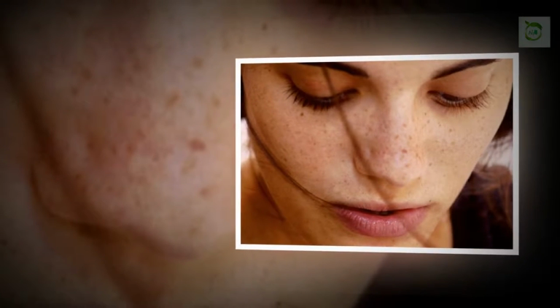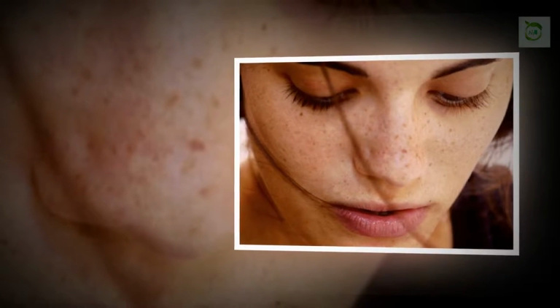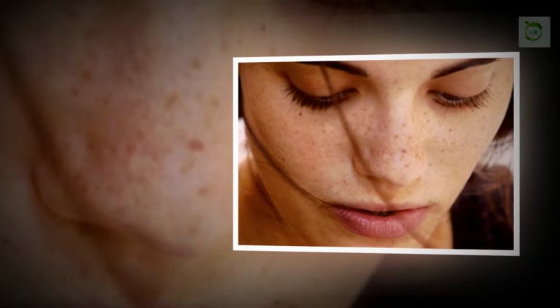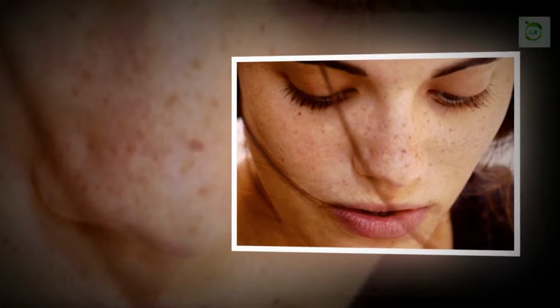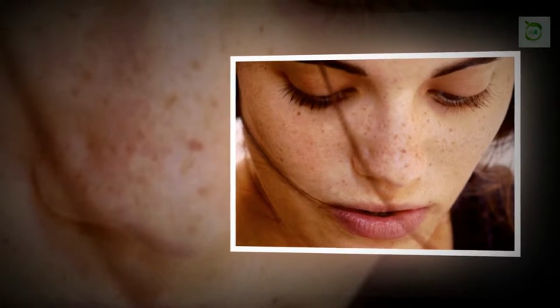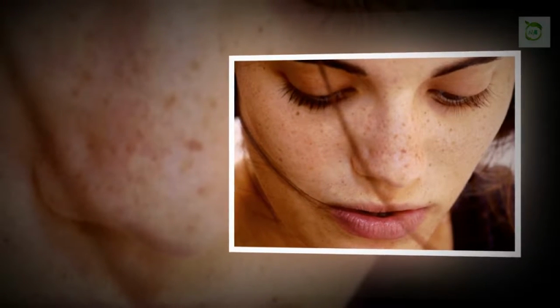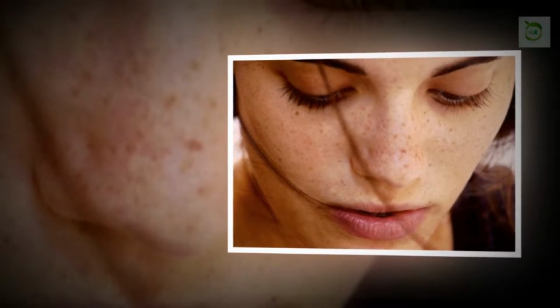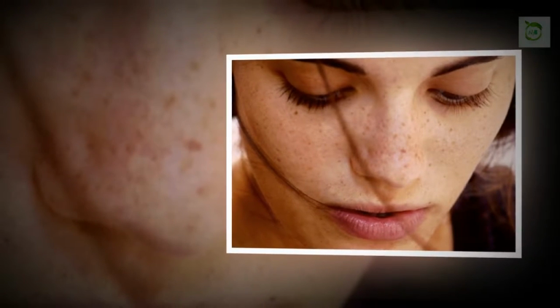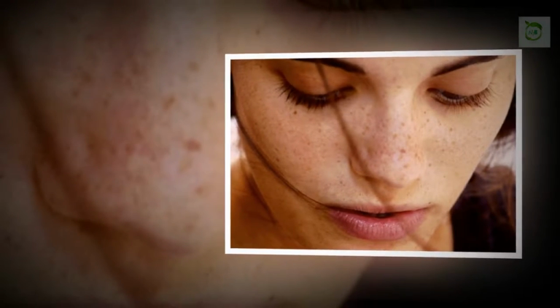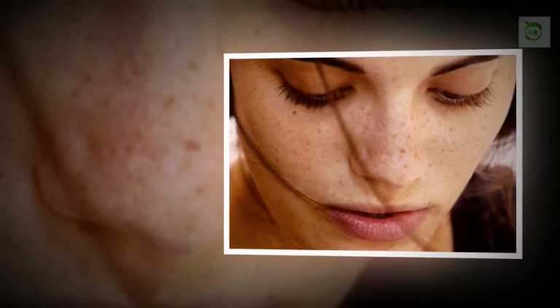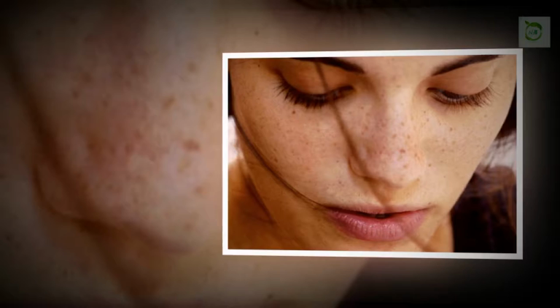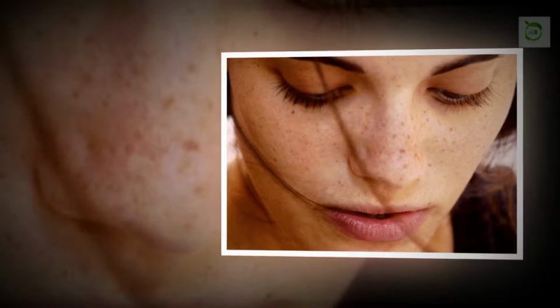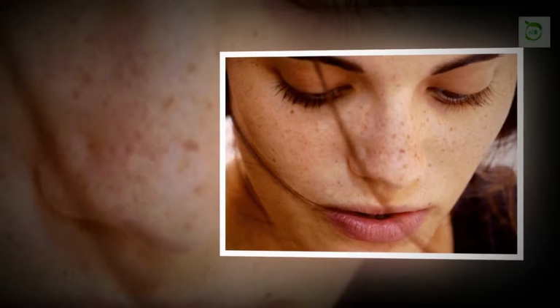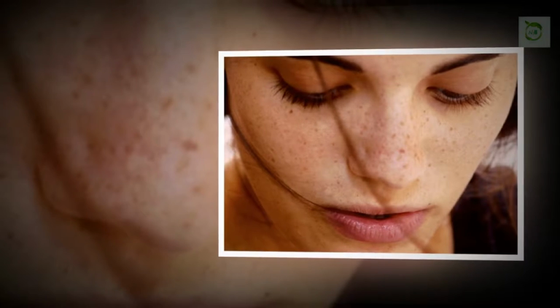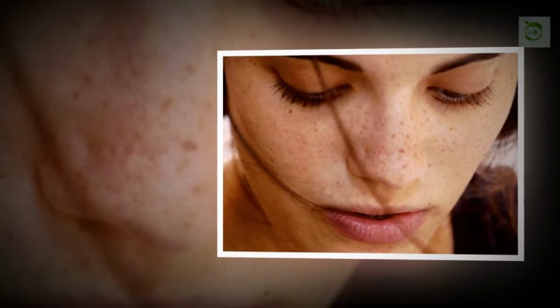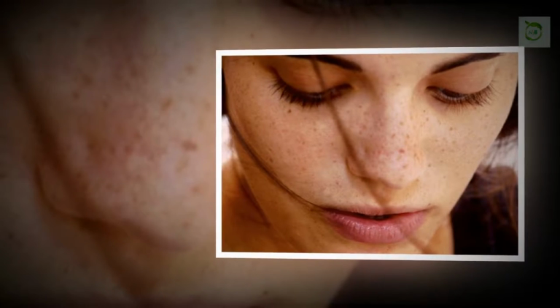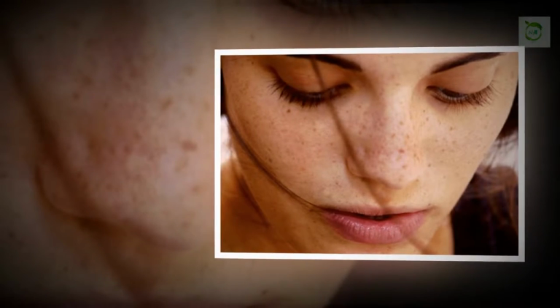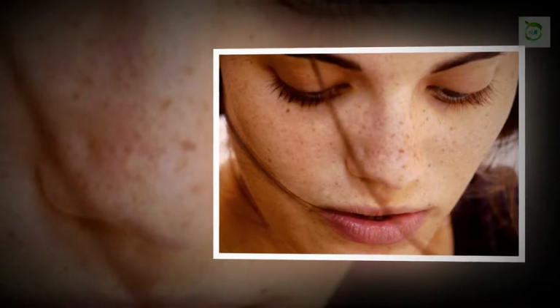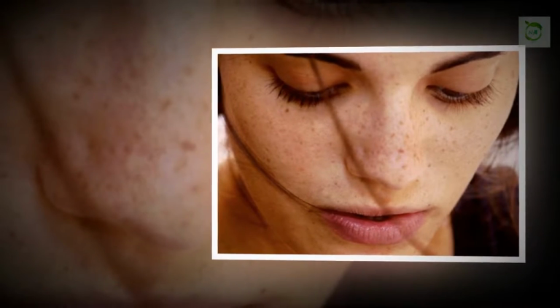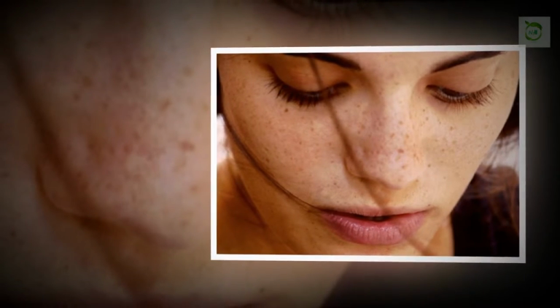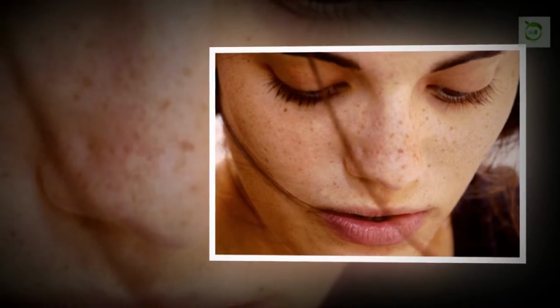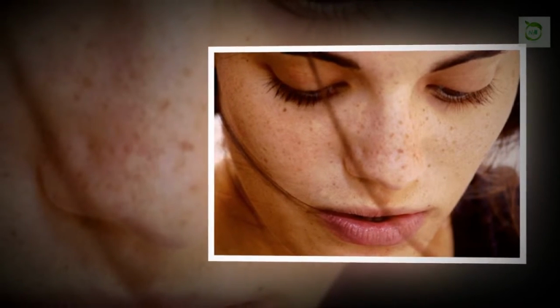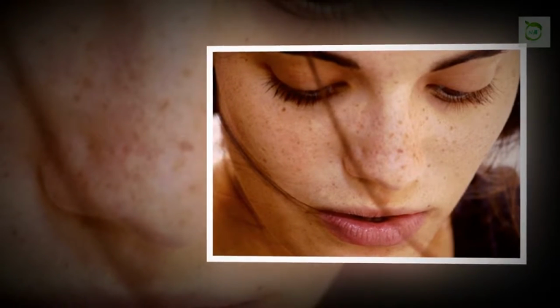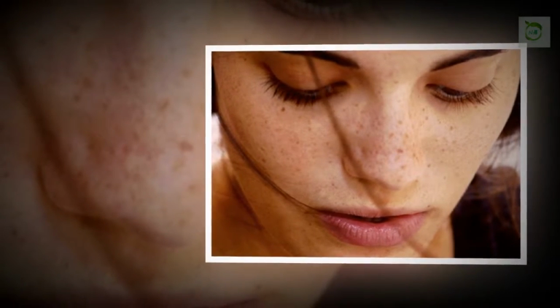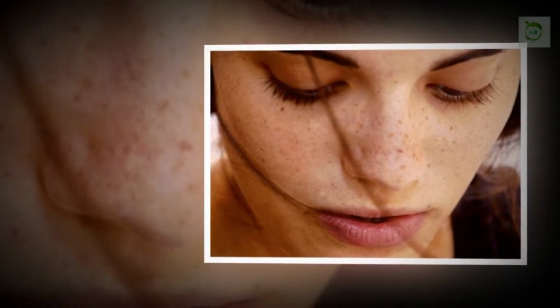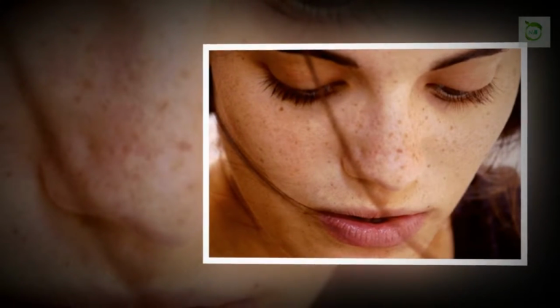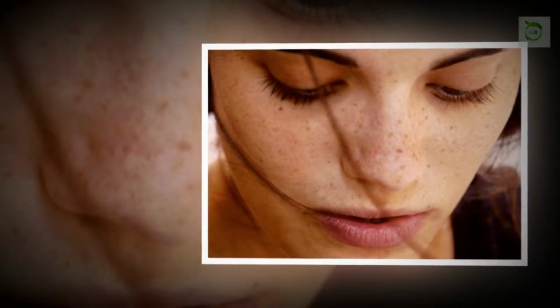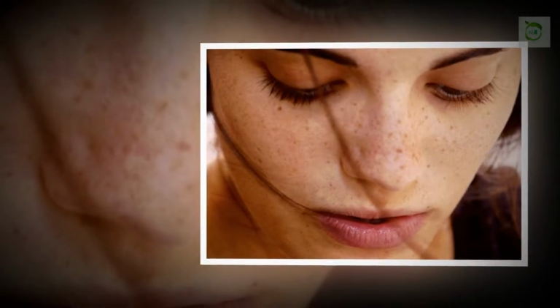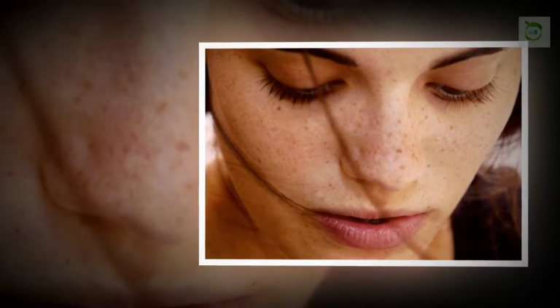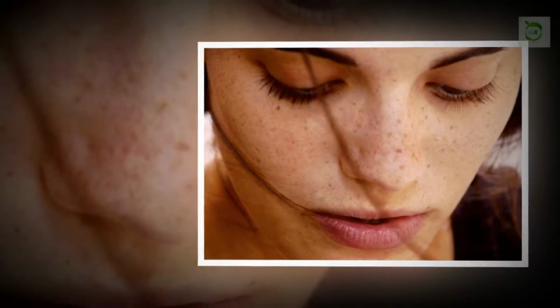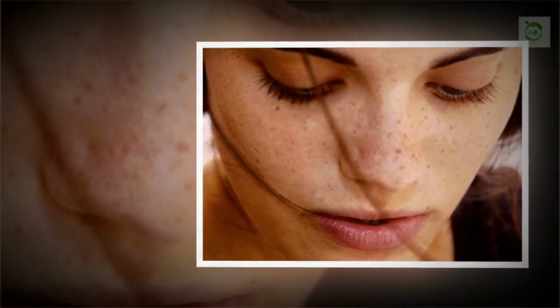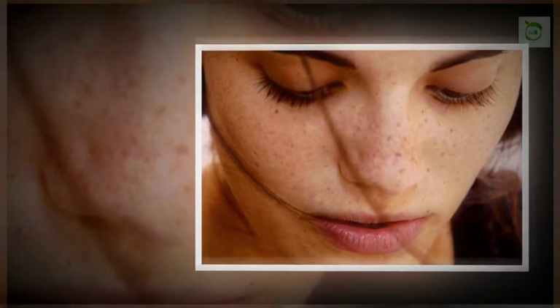They occur mostly on the face, chest, neck, back, shoulders, and hands.